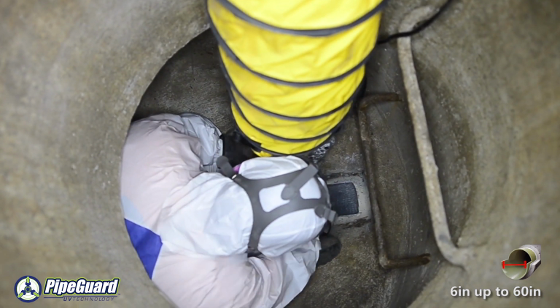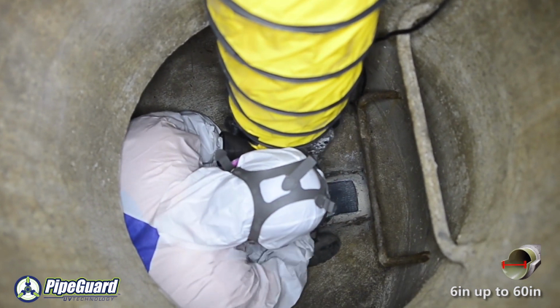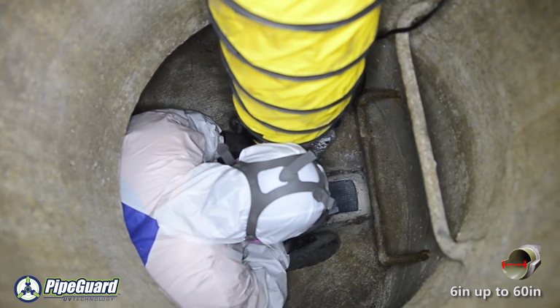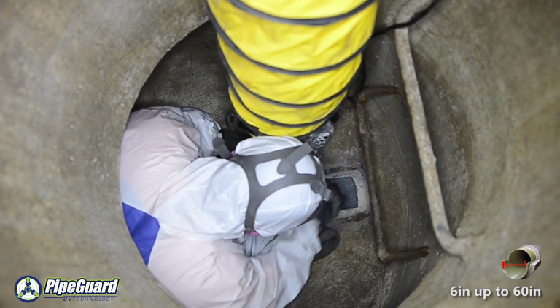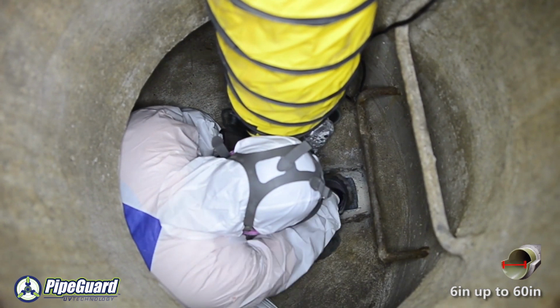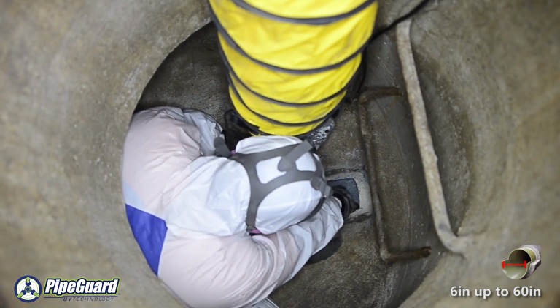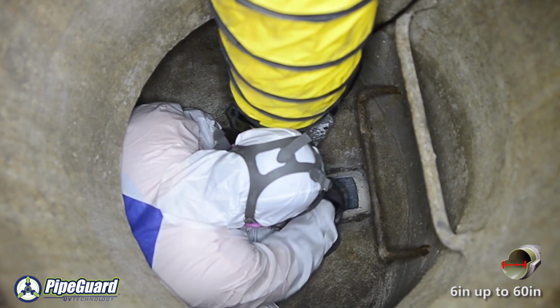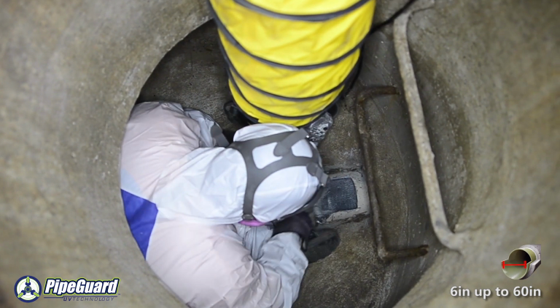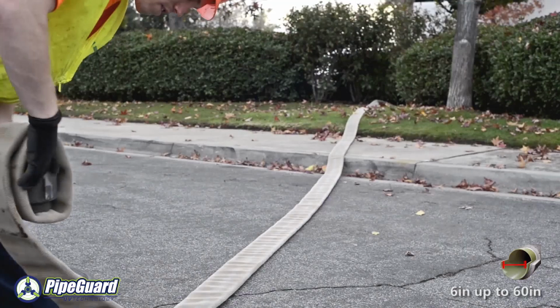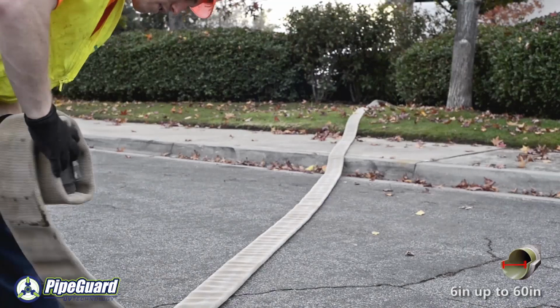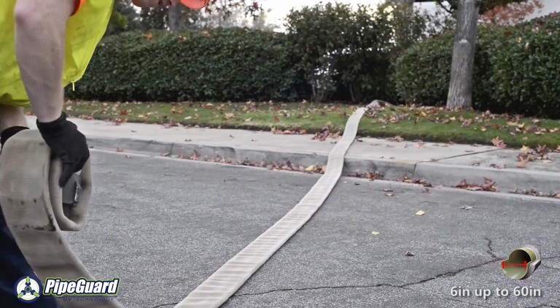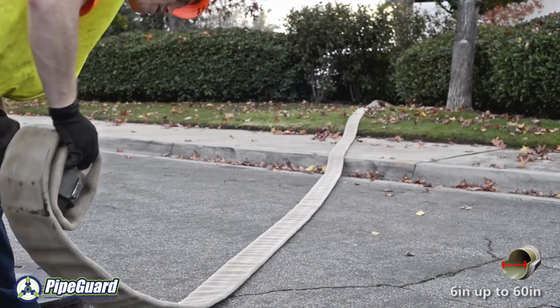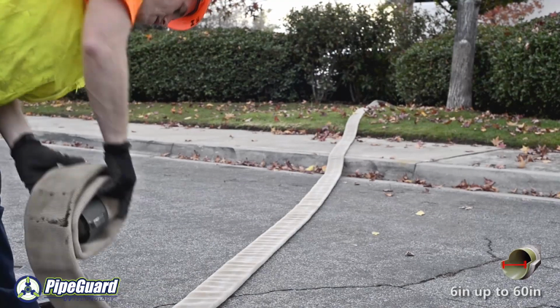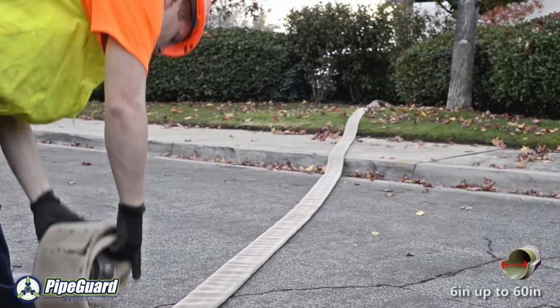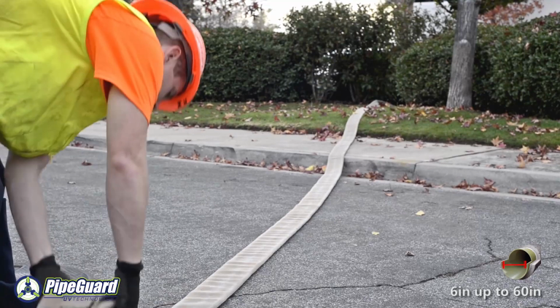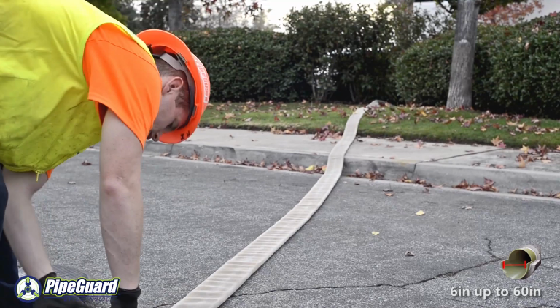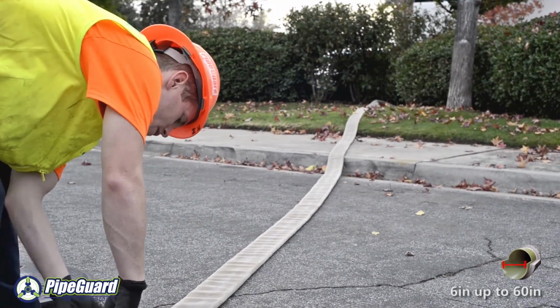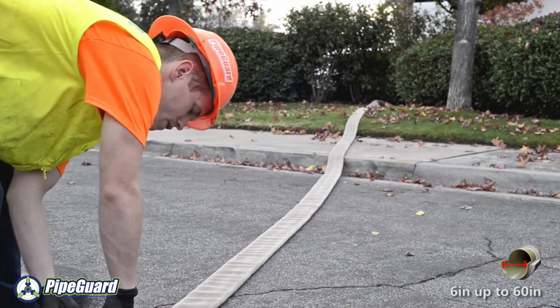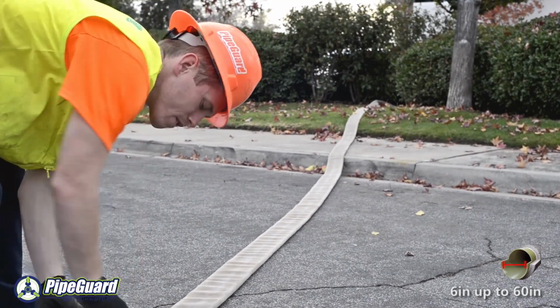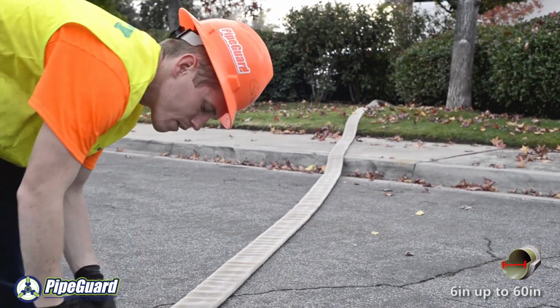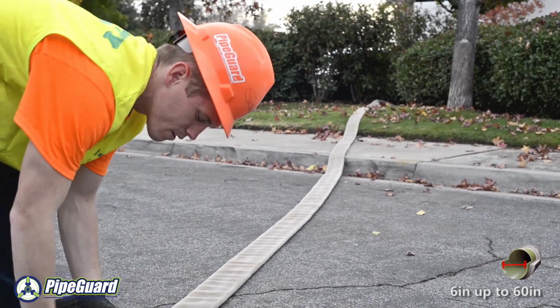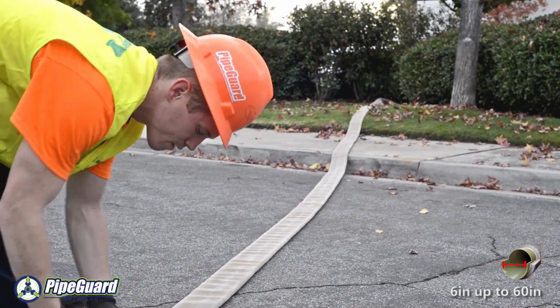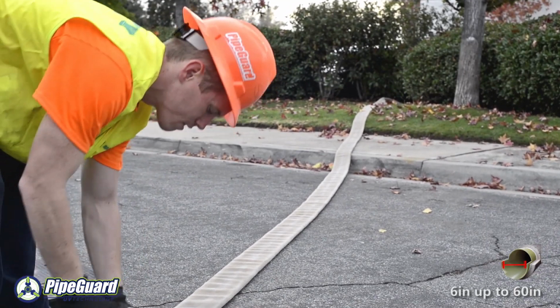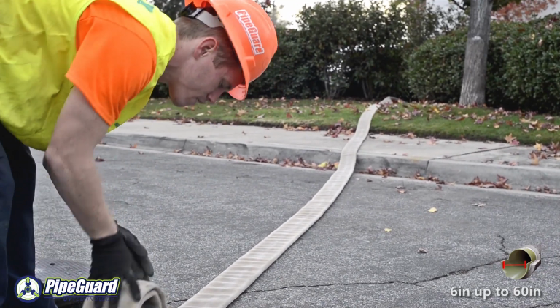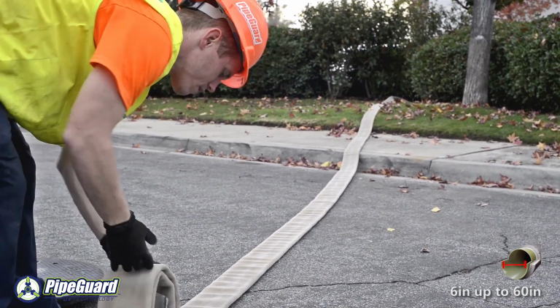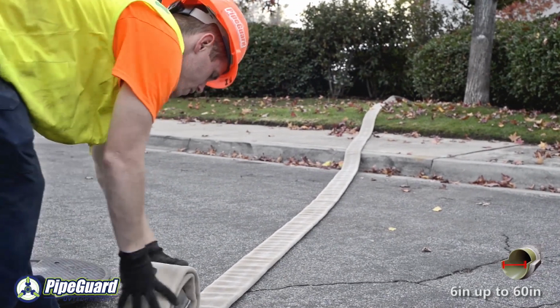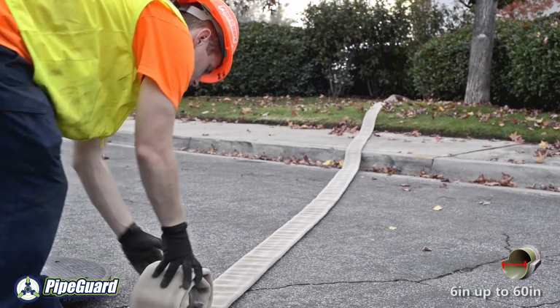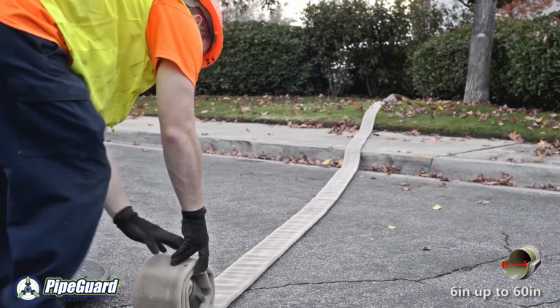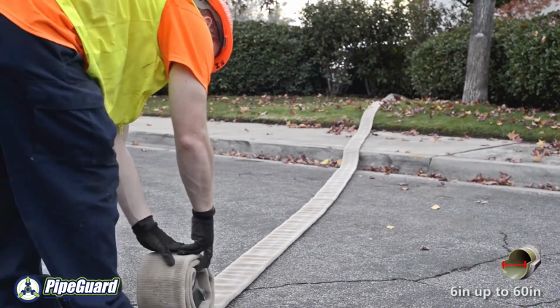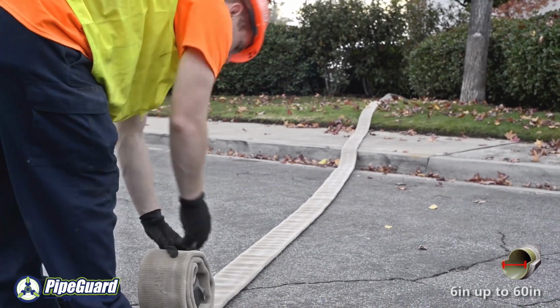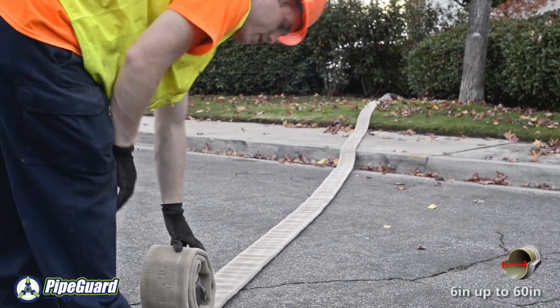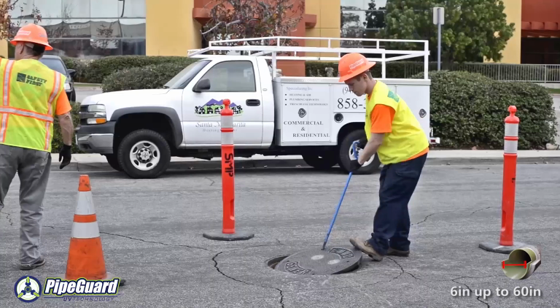Once this segment is complete, the house laterals are robotically reinstated. The sewer is now ready to be put back into service.